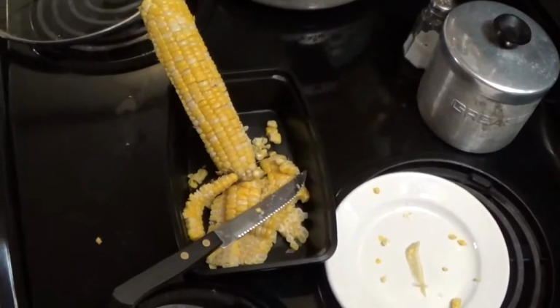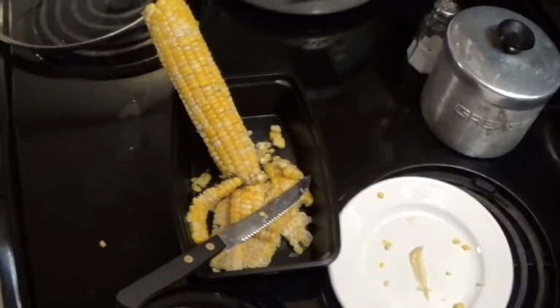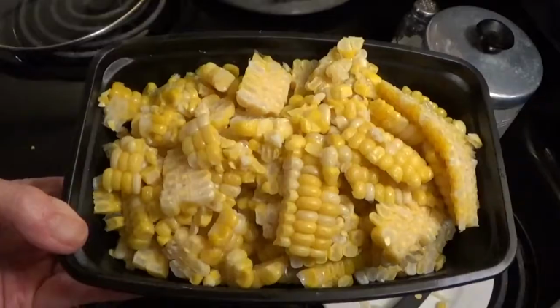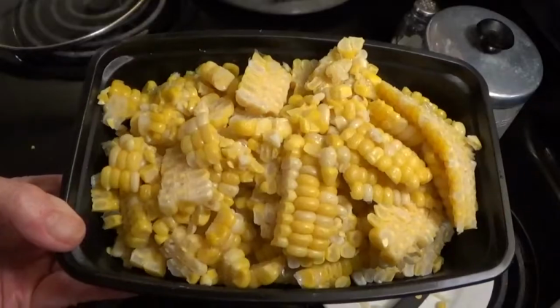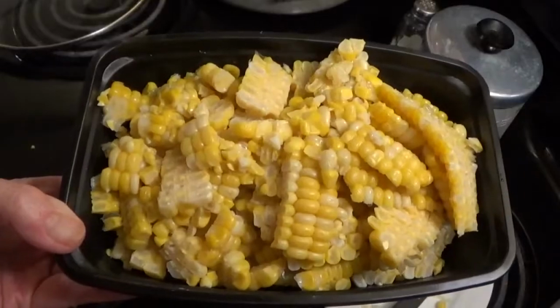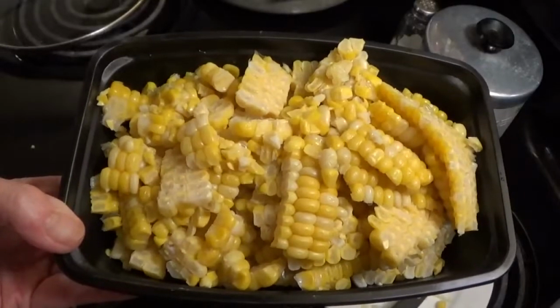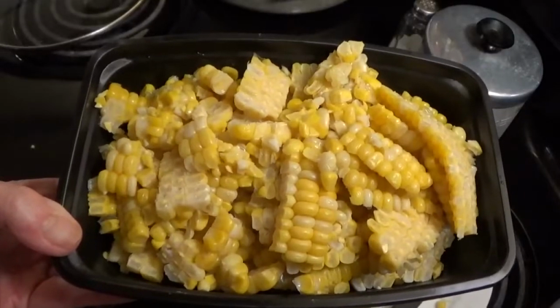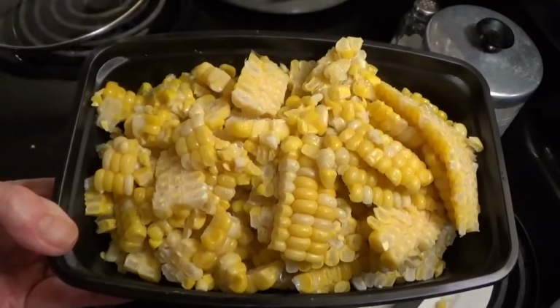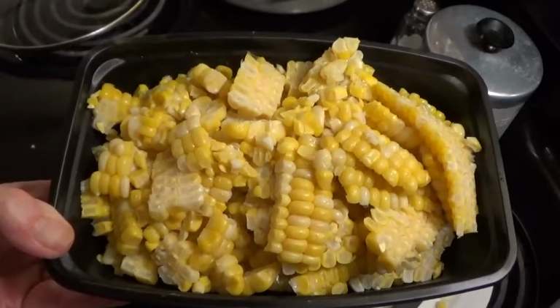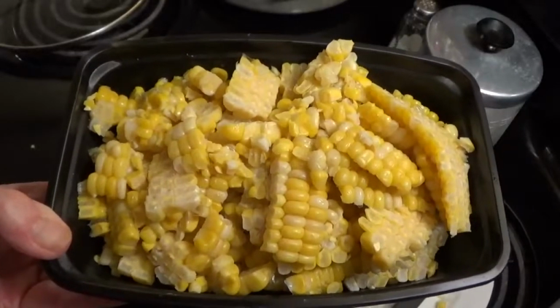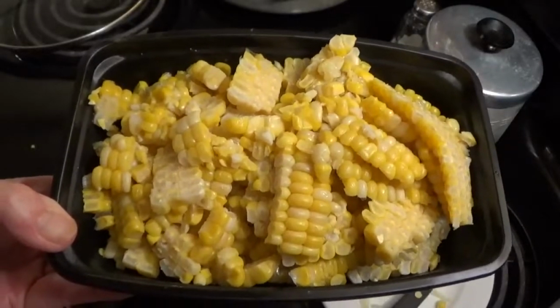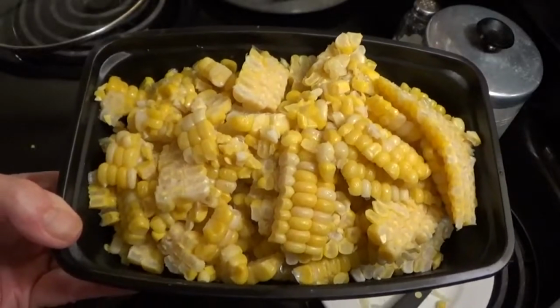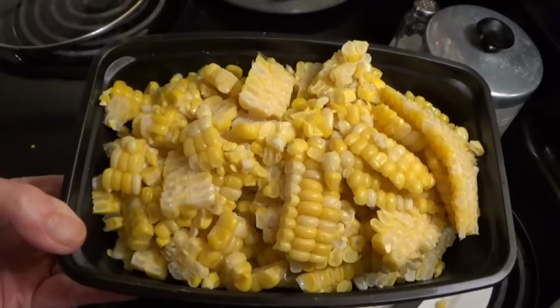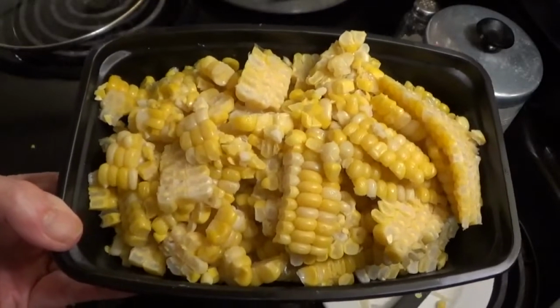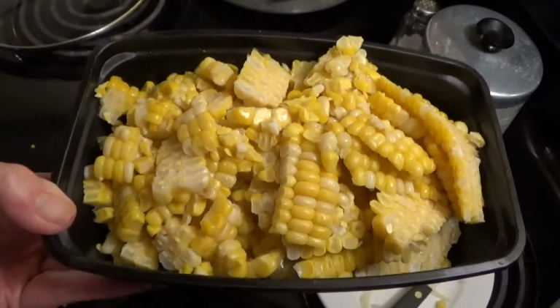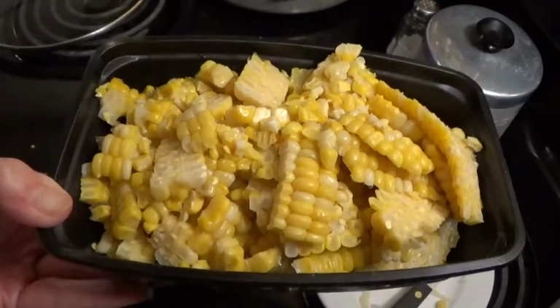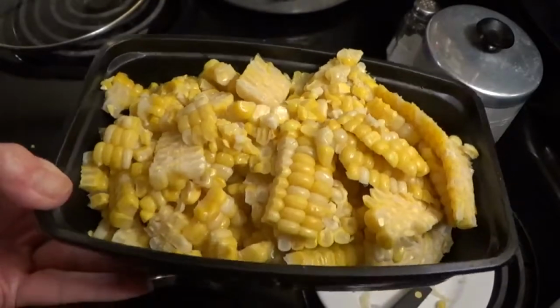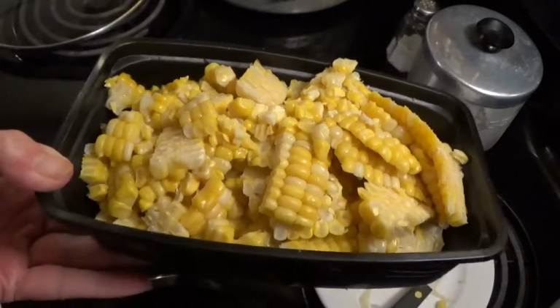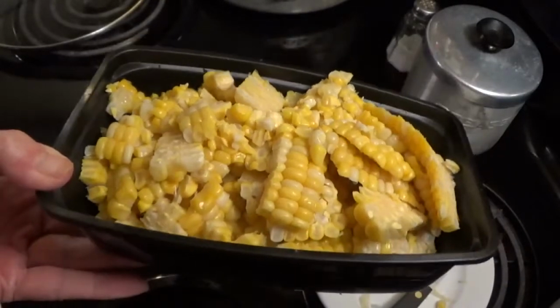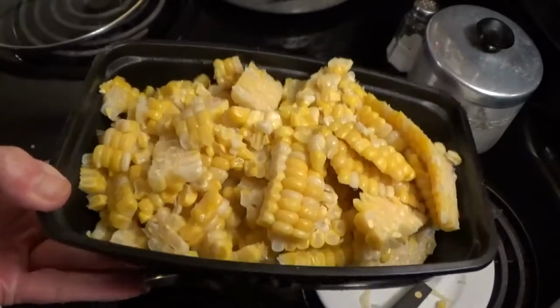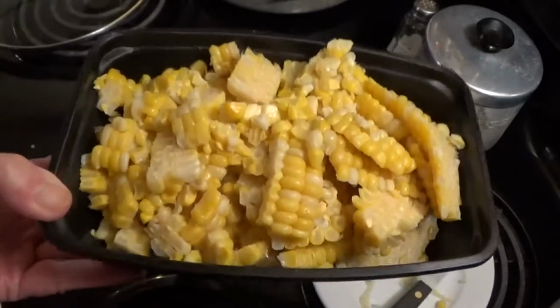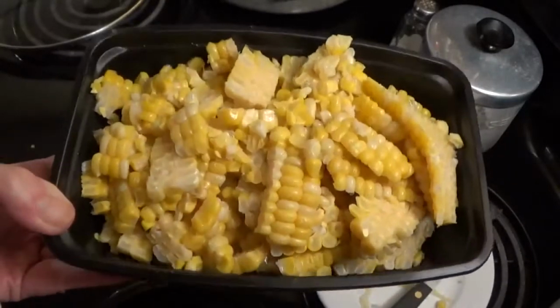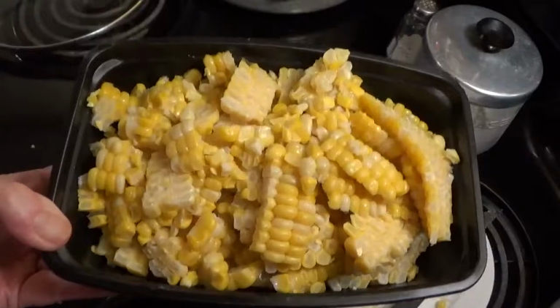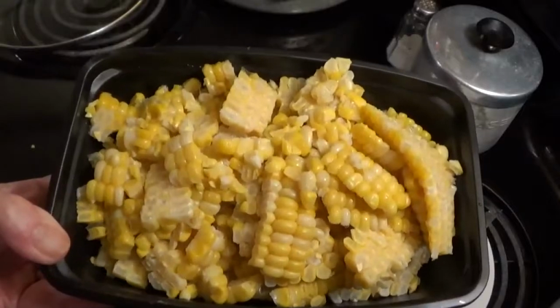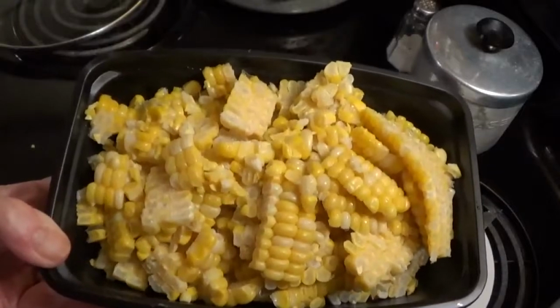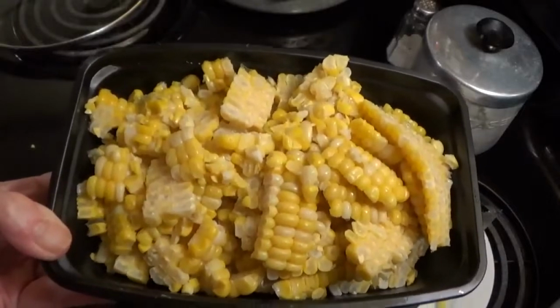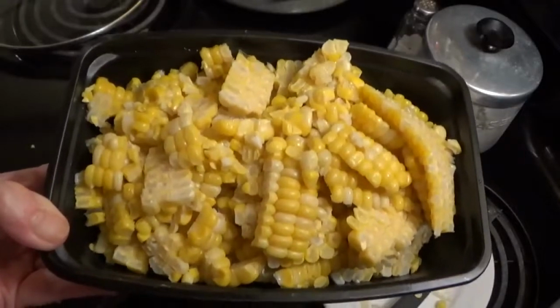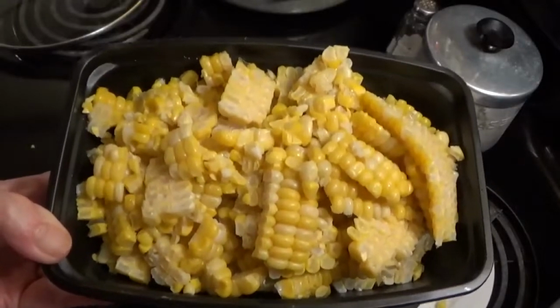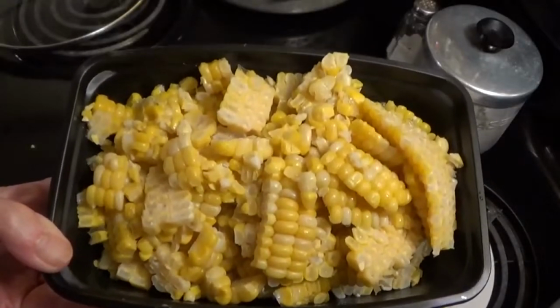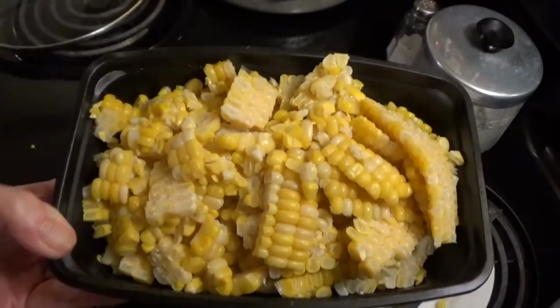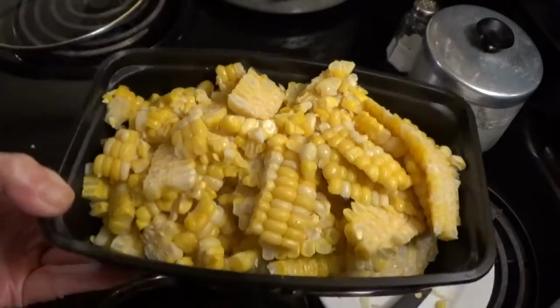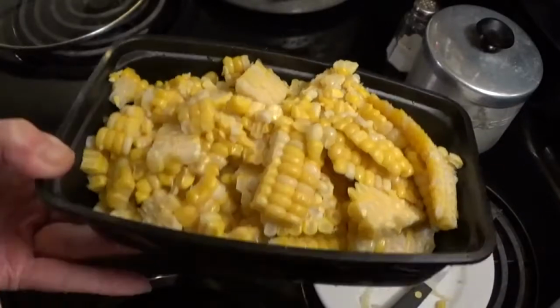We've got all the corn cut off and this is how much we ended up with — that was four ears of corn.